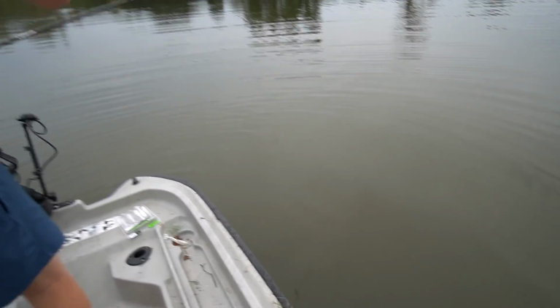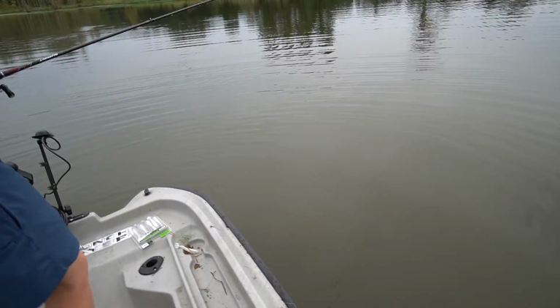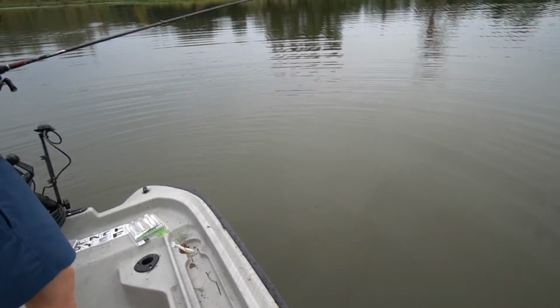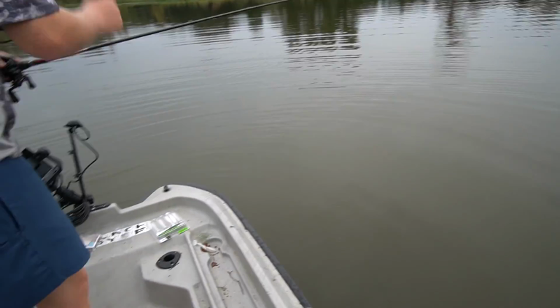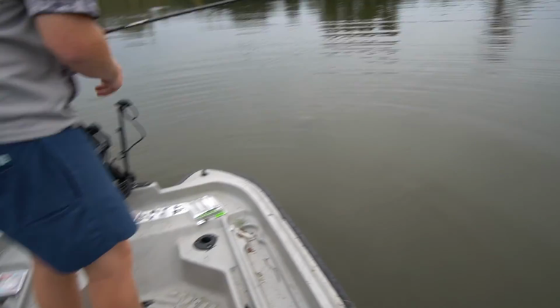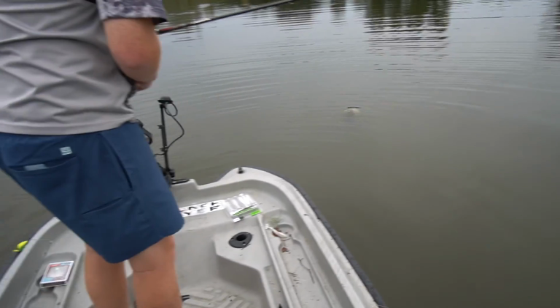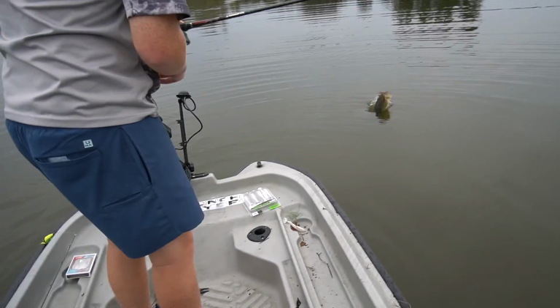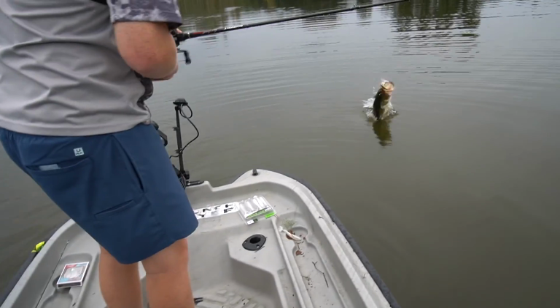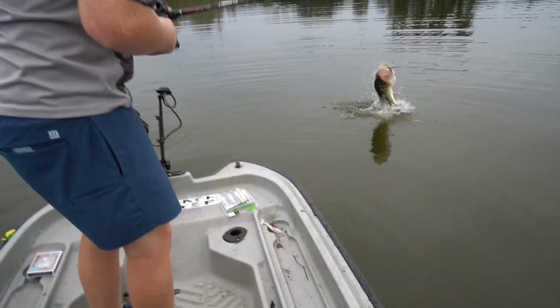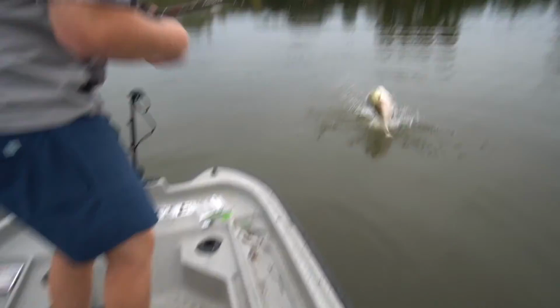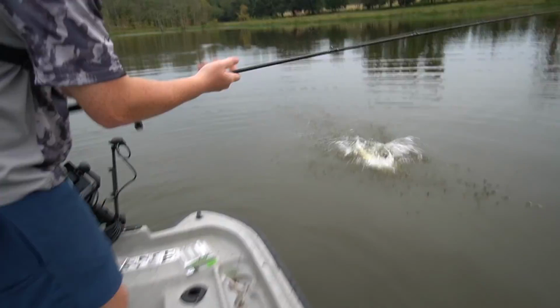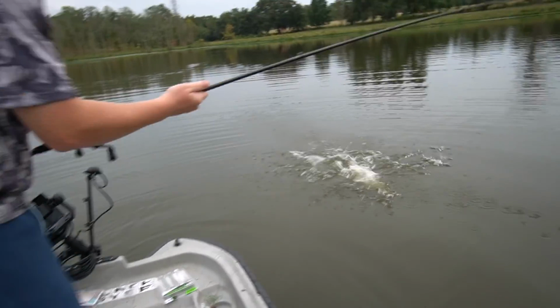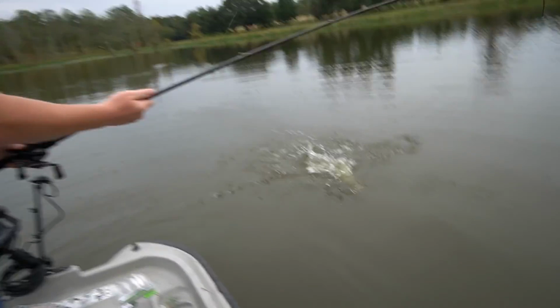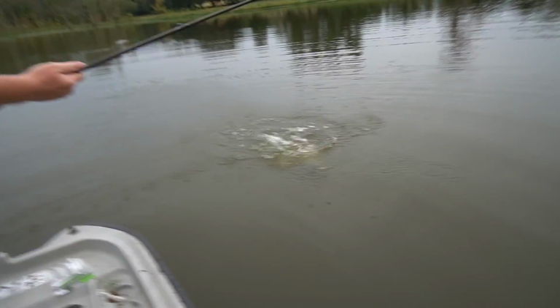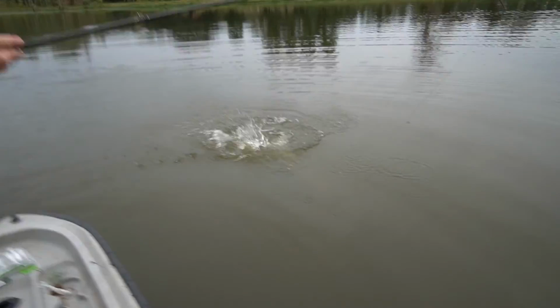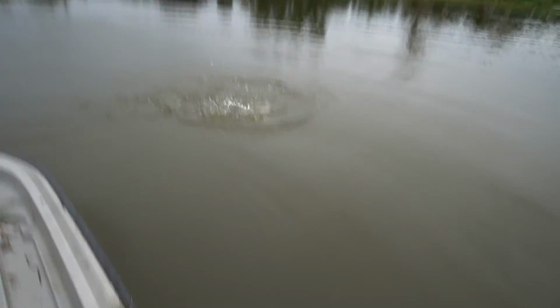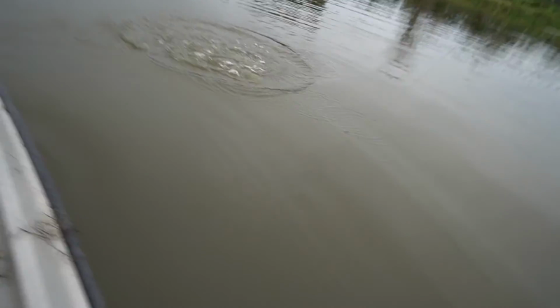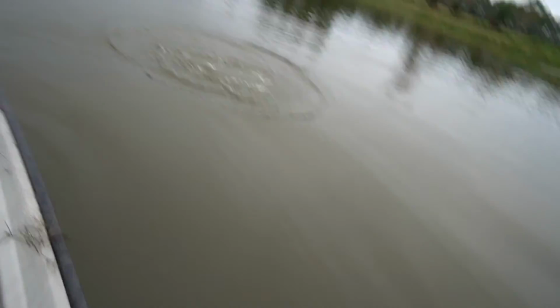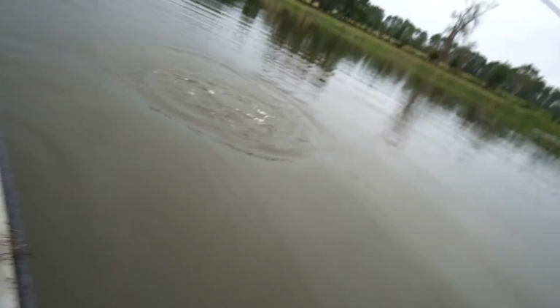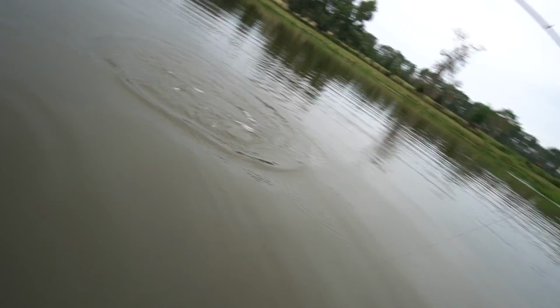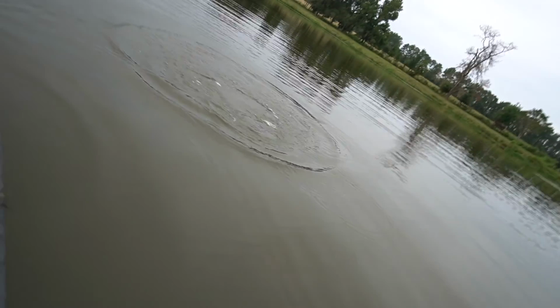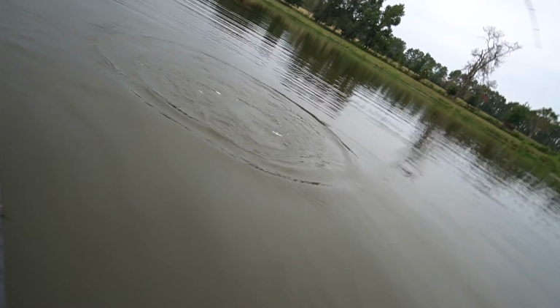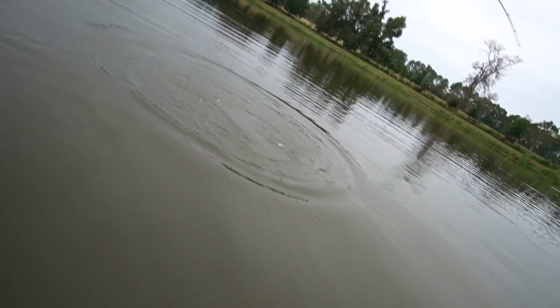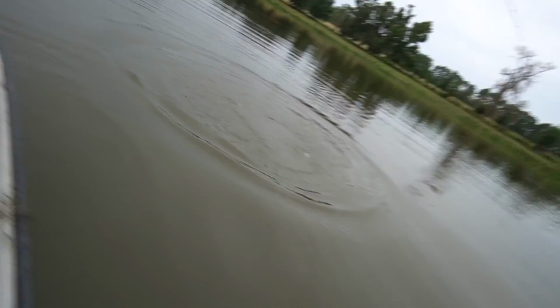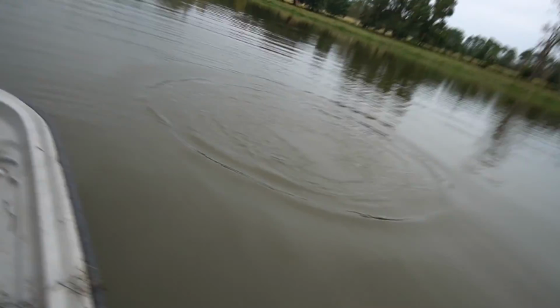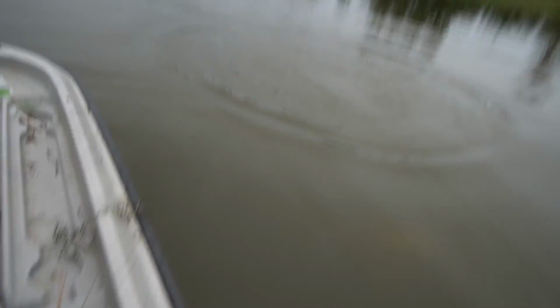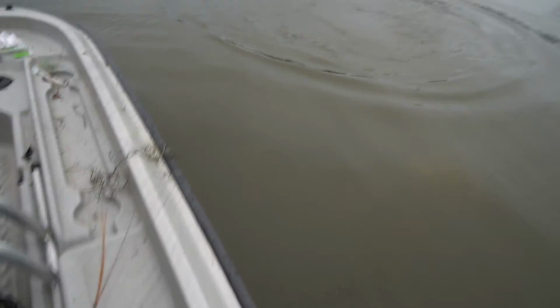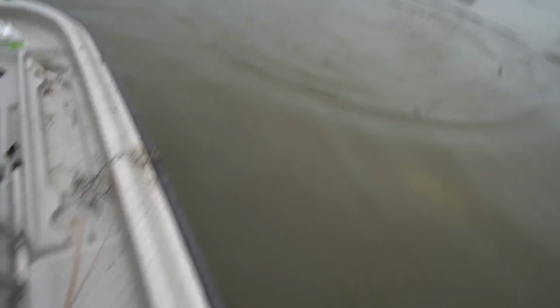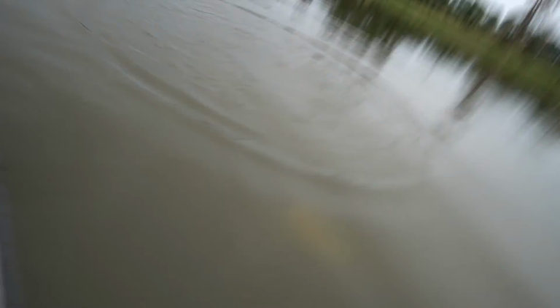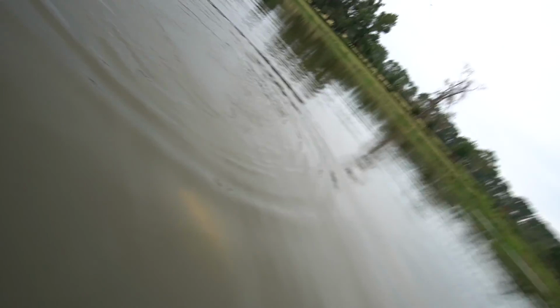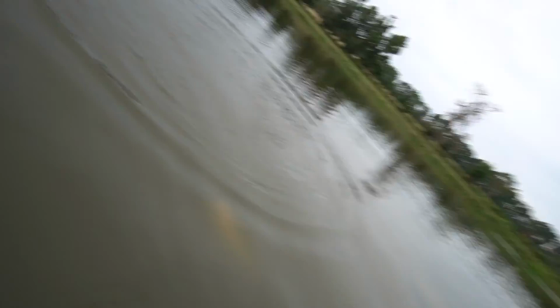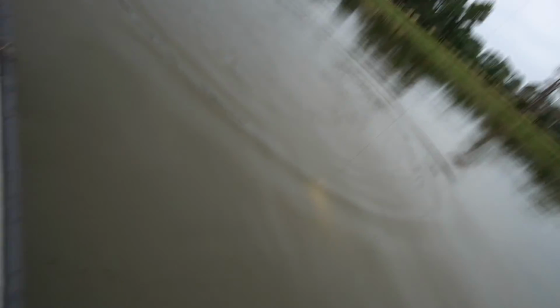He's a good one. Oh my gosh! Get in the net! Get in the net! That's a good one. Bro, I don't have the net.